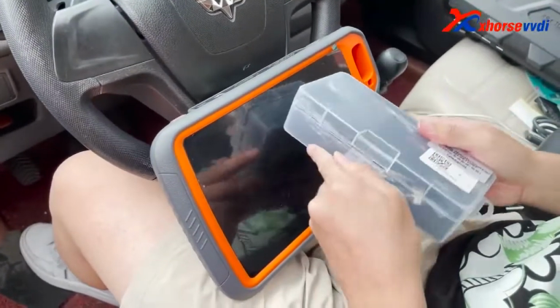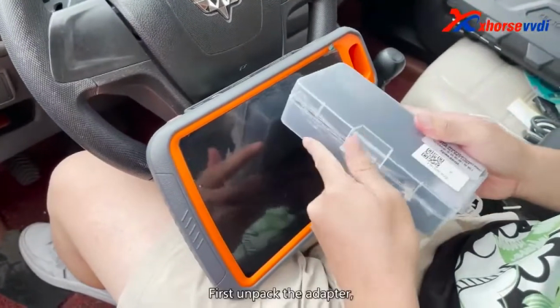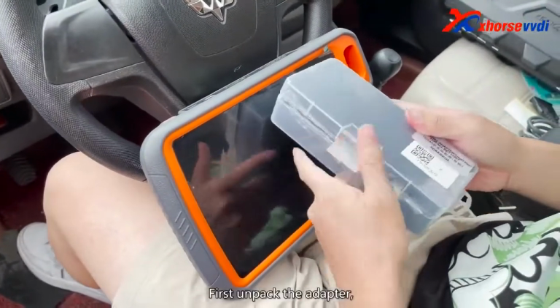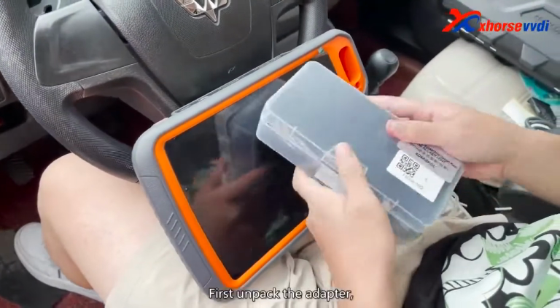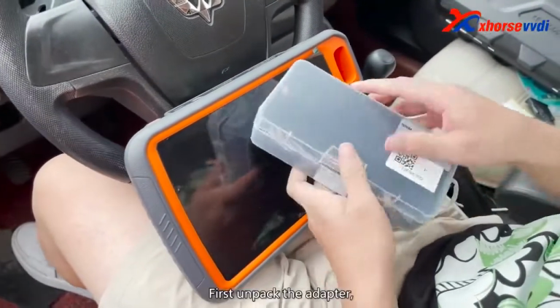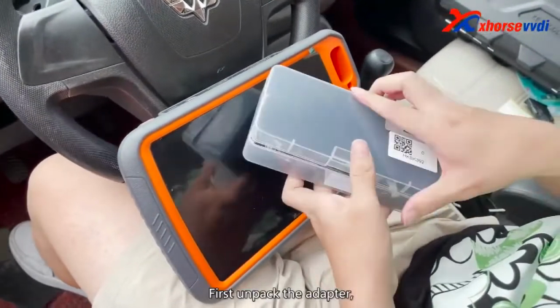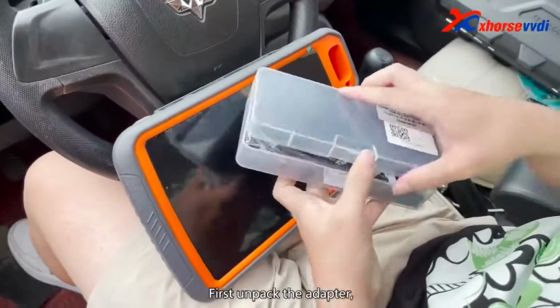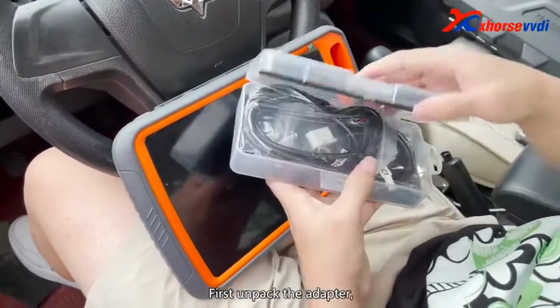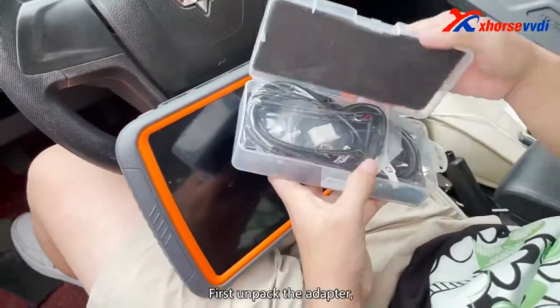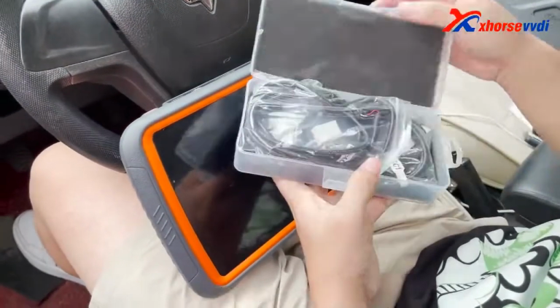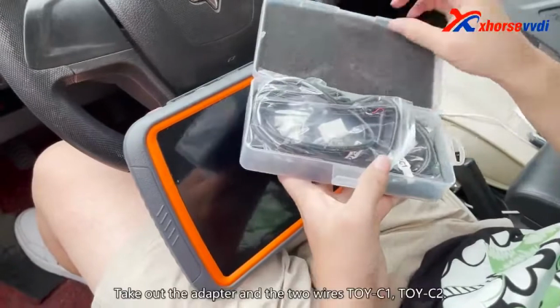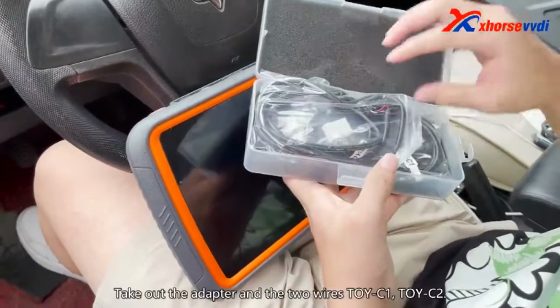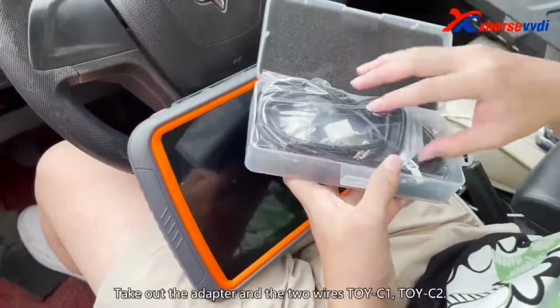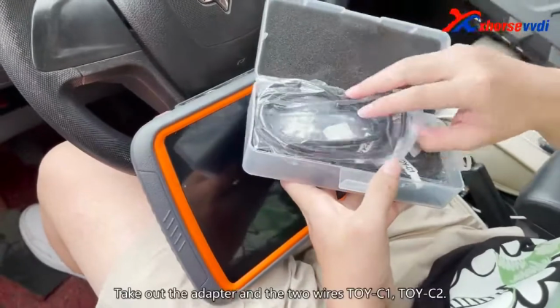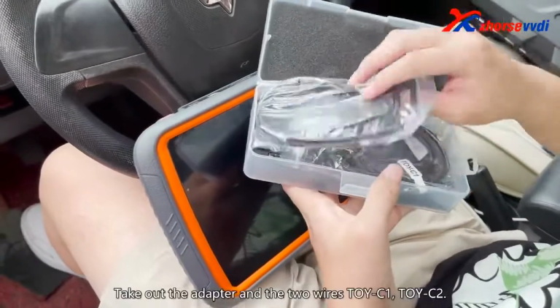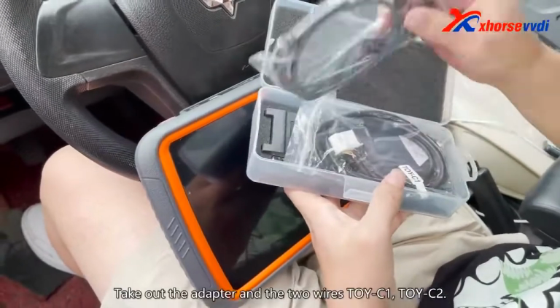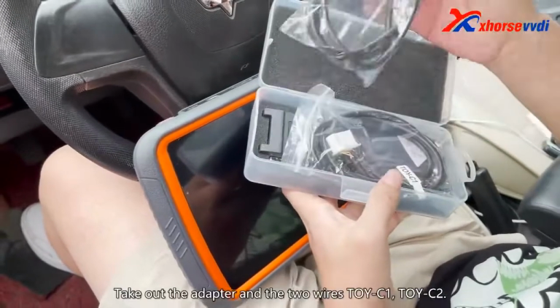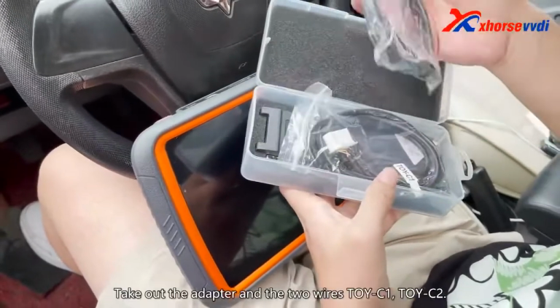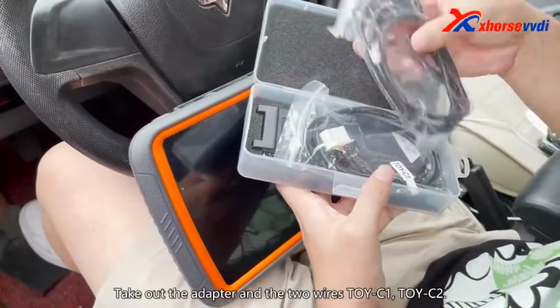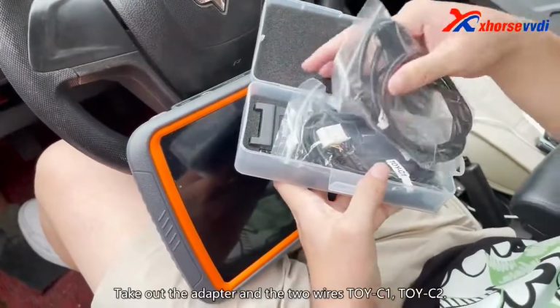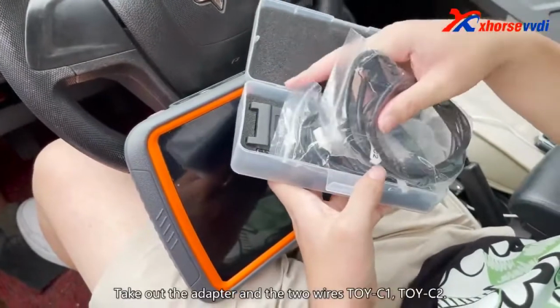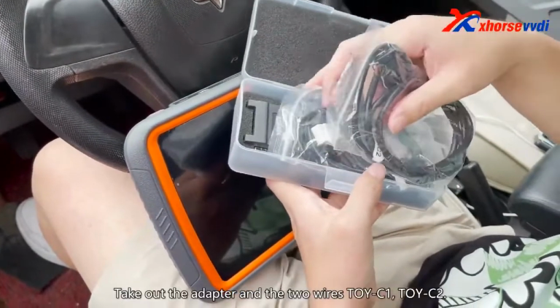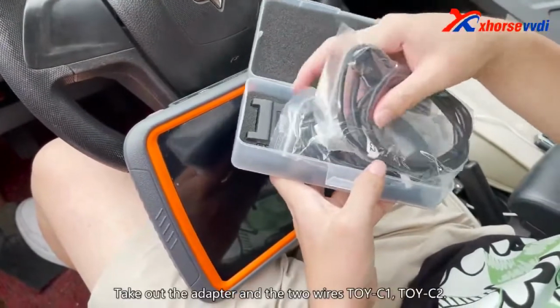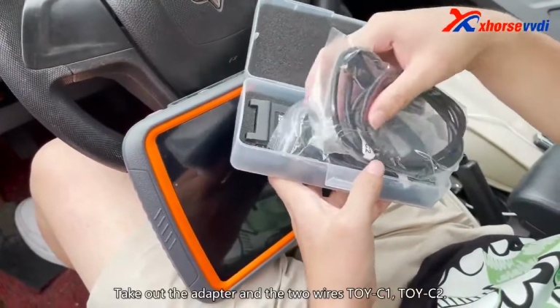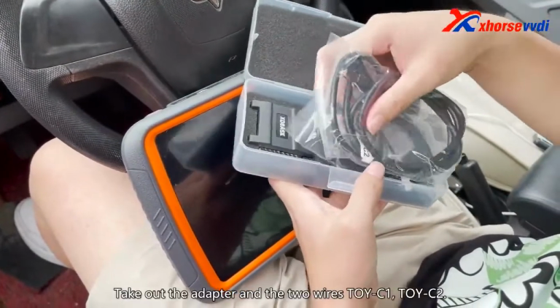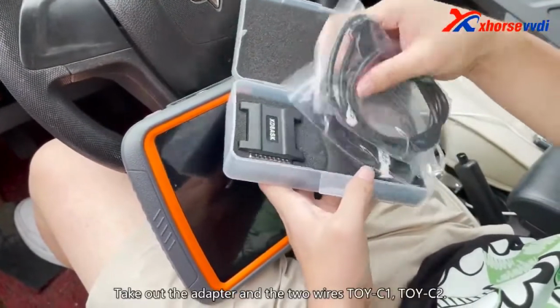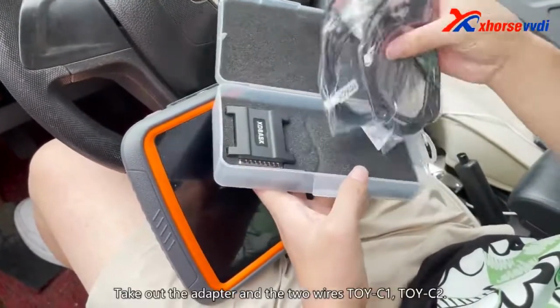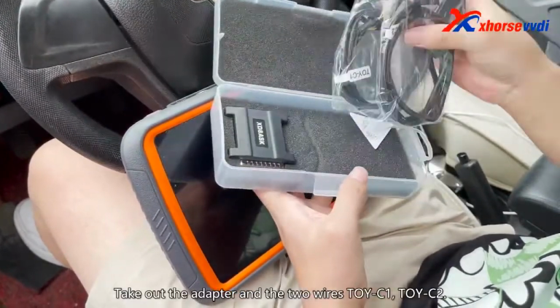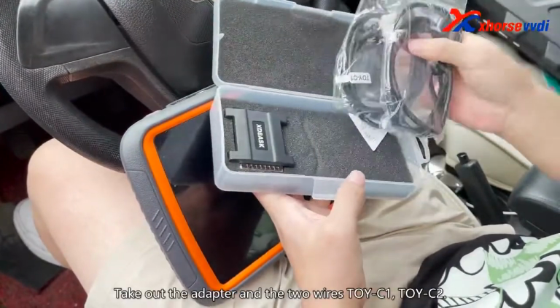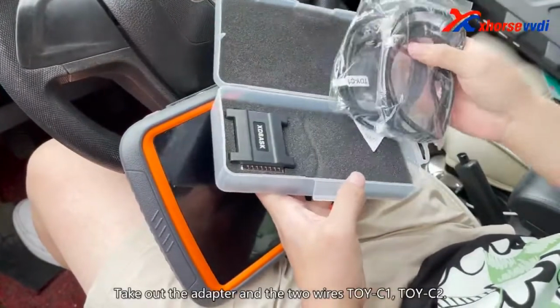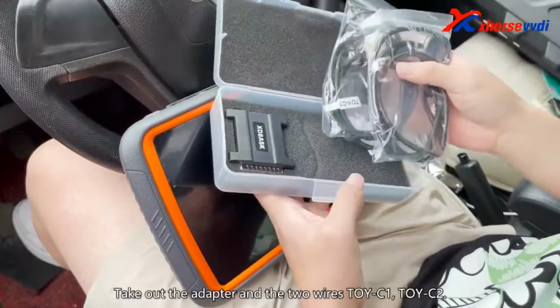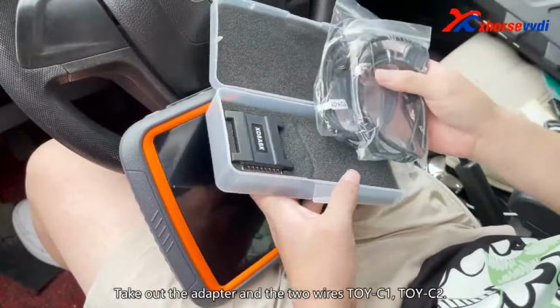First, unpack the adapter. Take out the adapter and the two wires: Toy C1 and Toy C2.